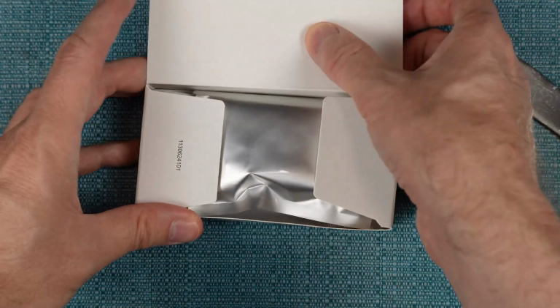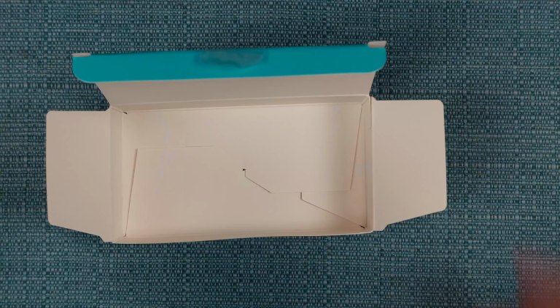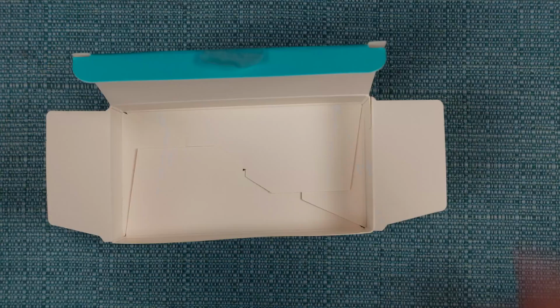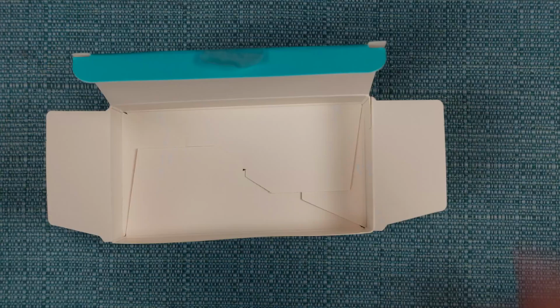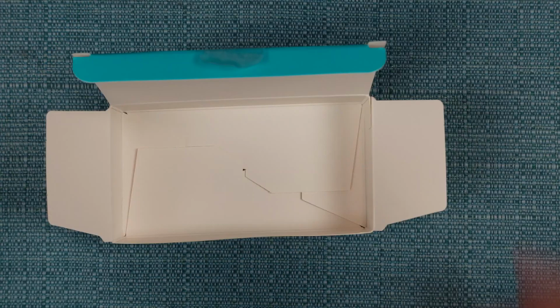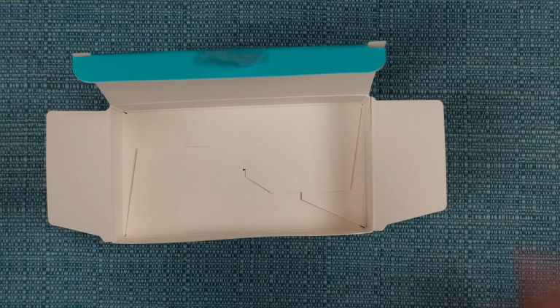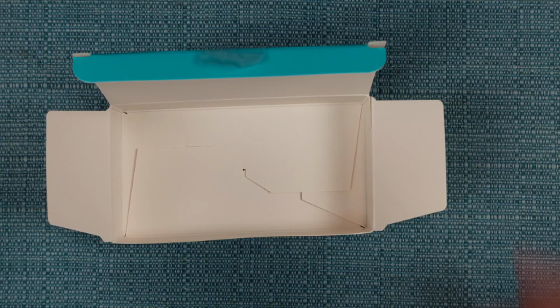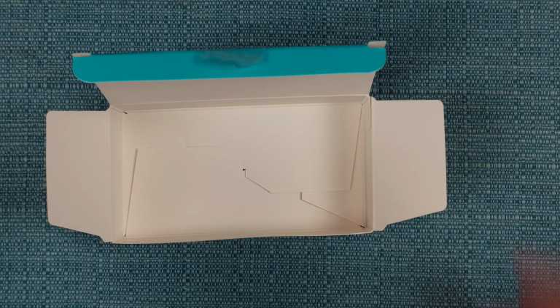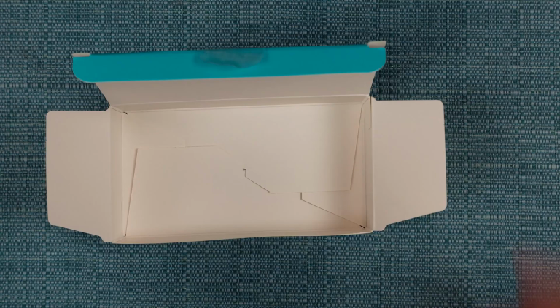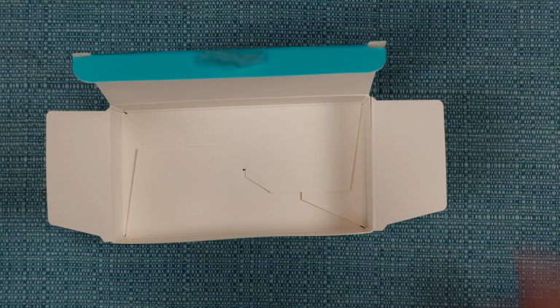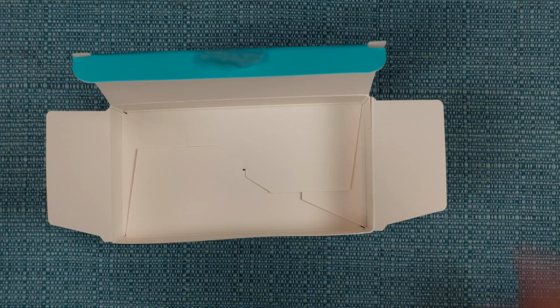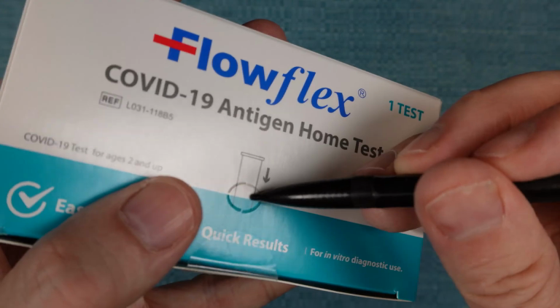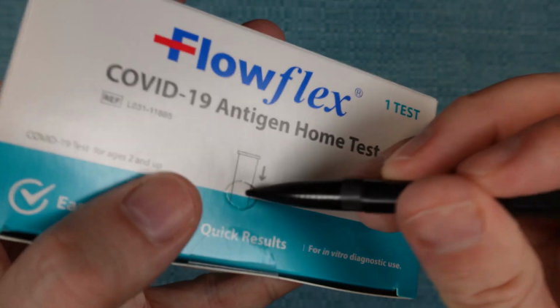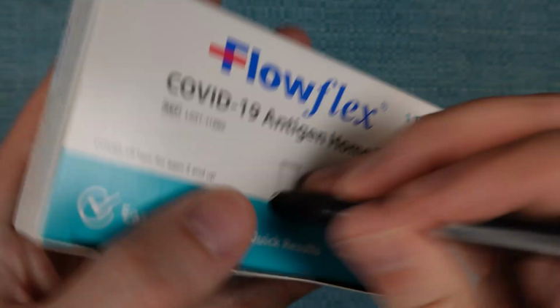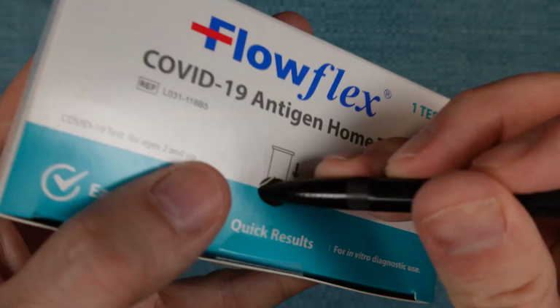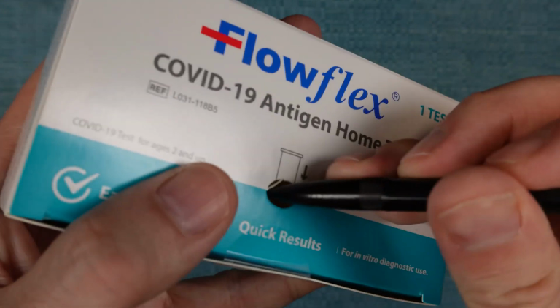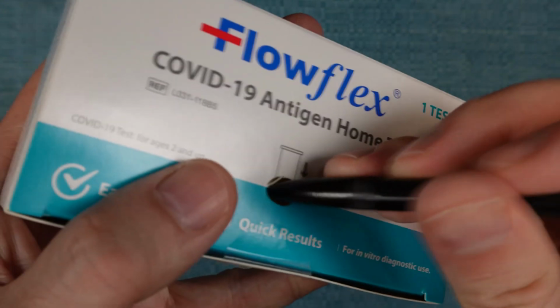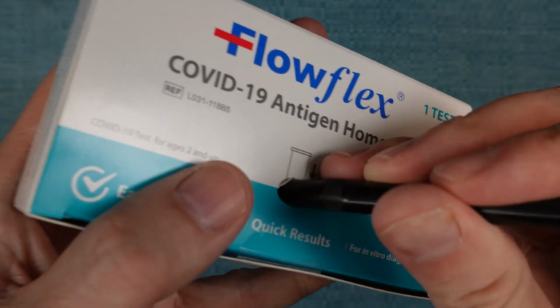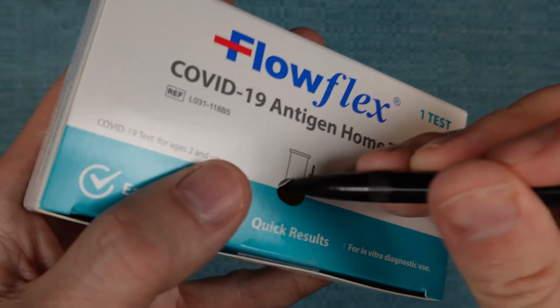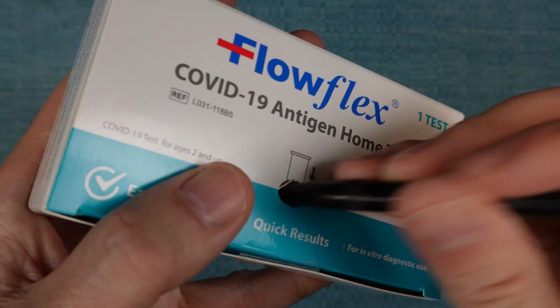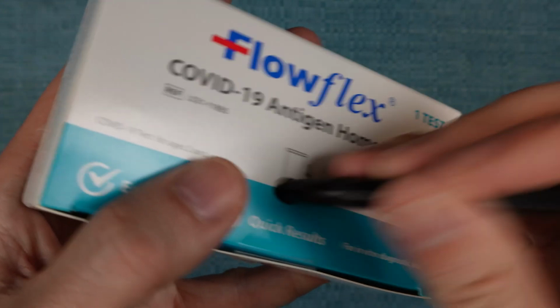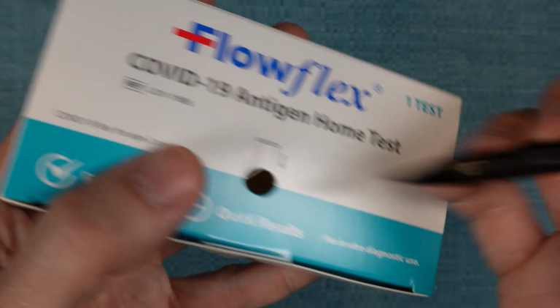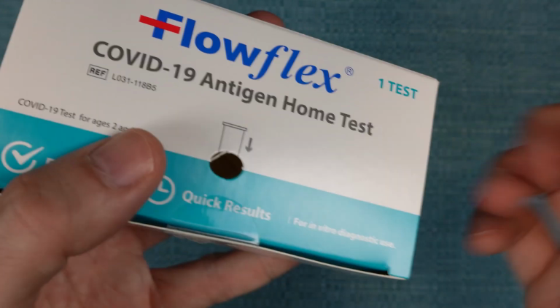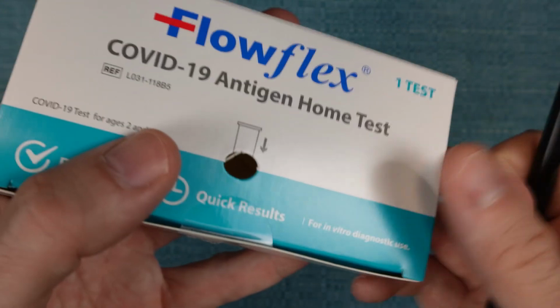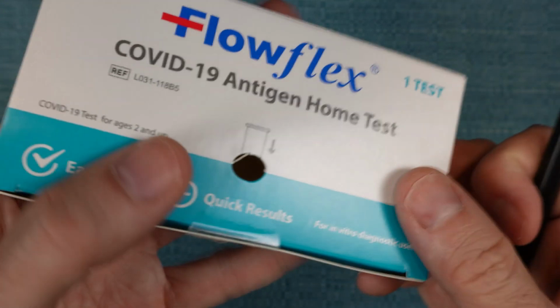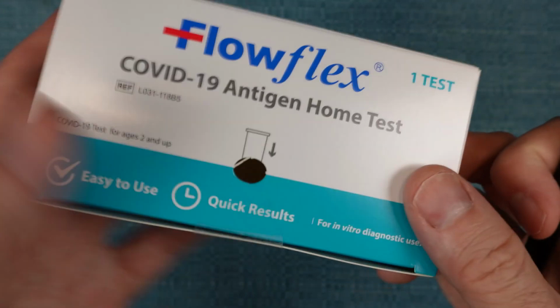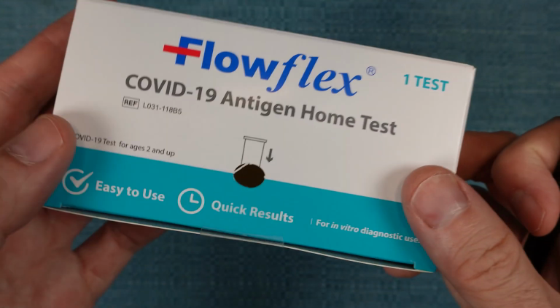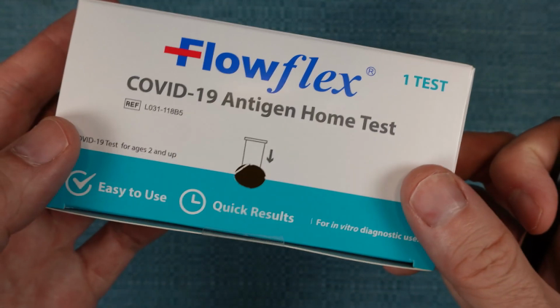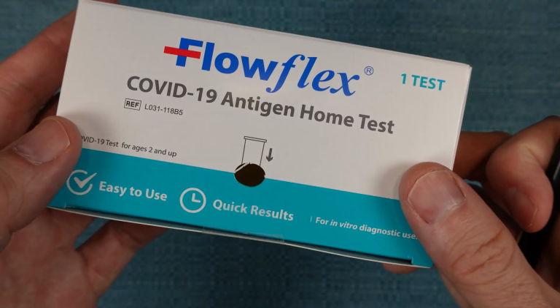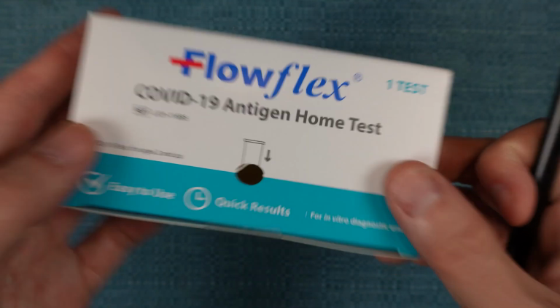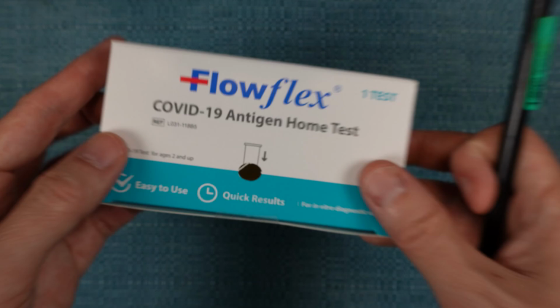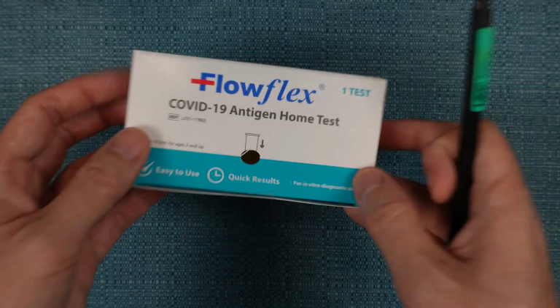Empty the contents, then close the box, then perforate the hole on top of it with a pencil or something.